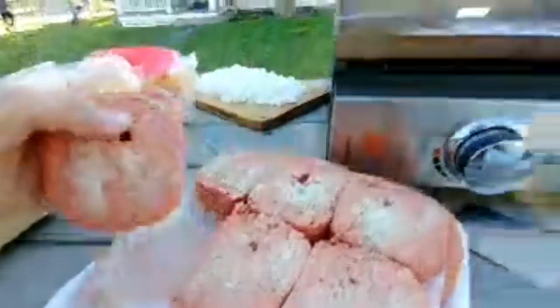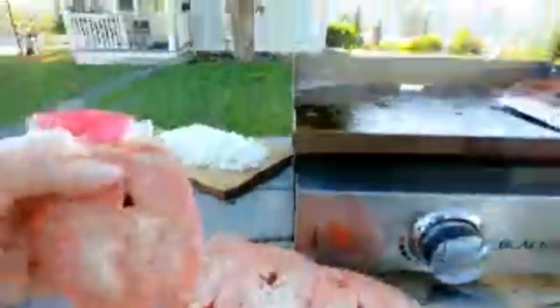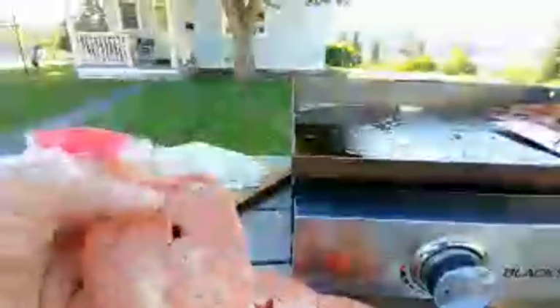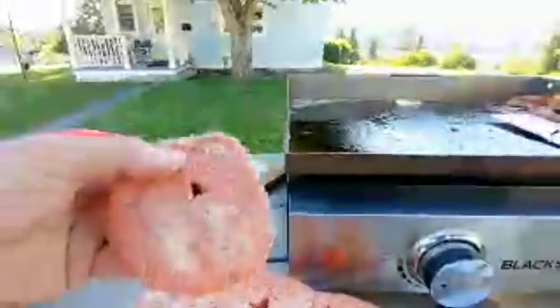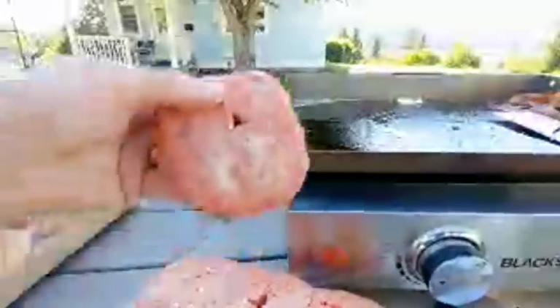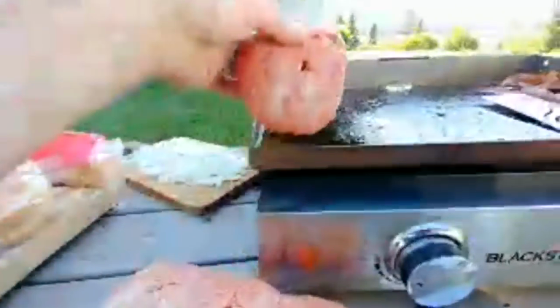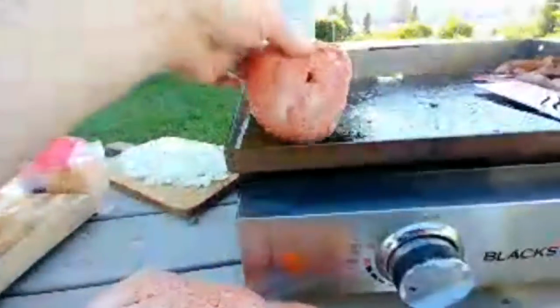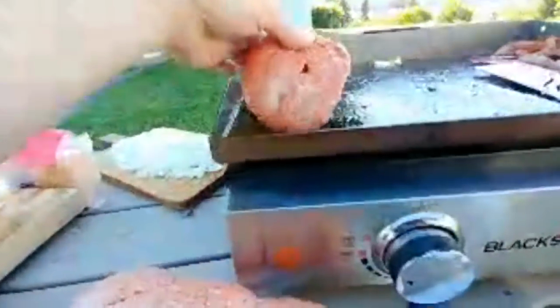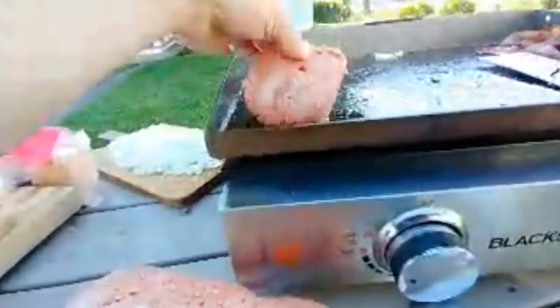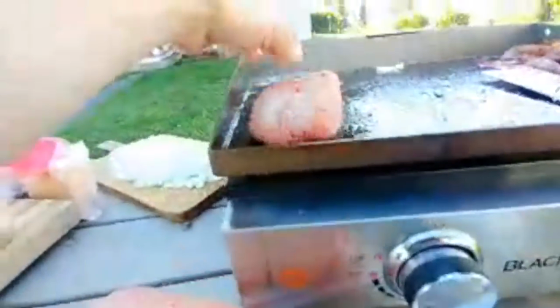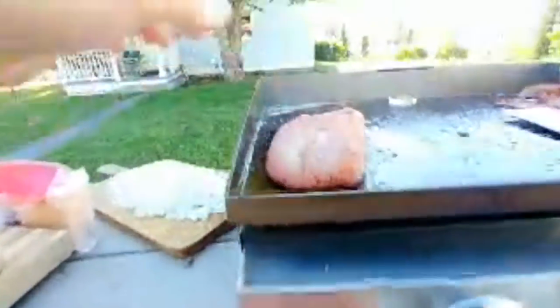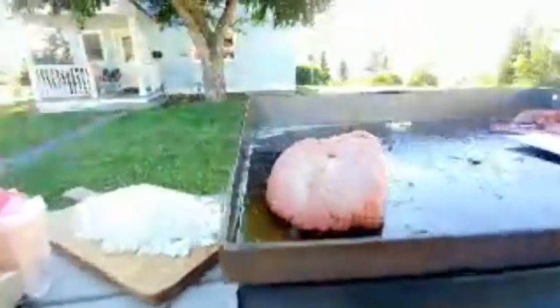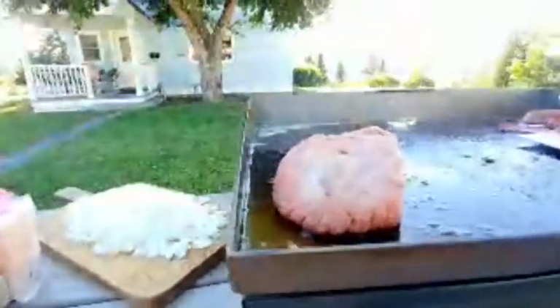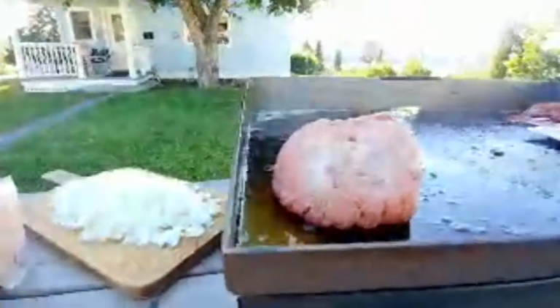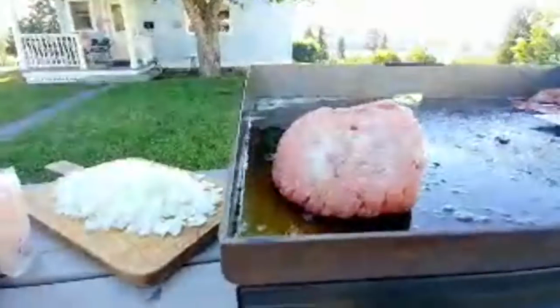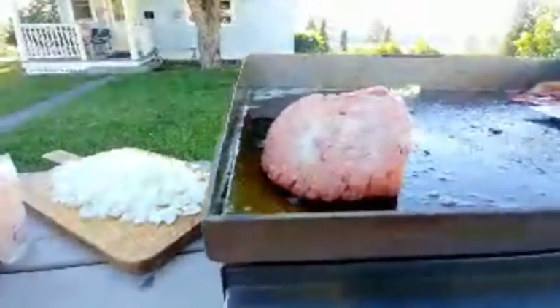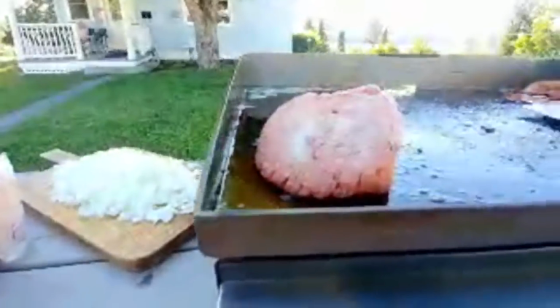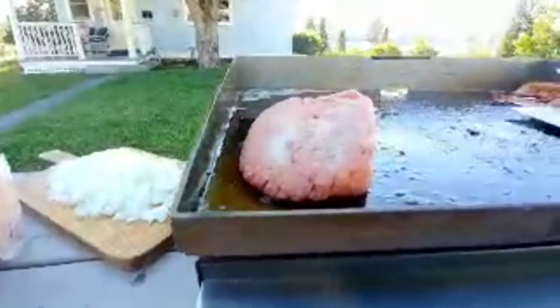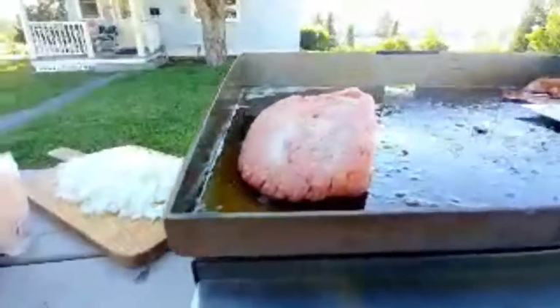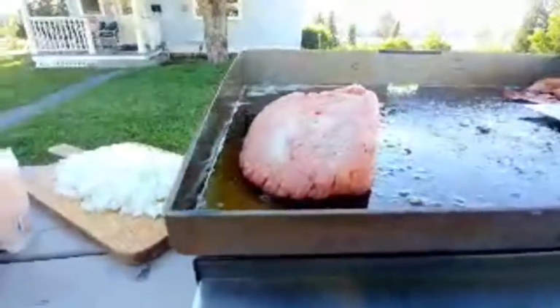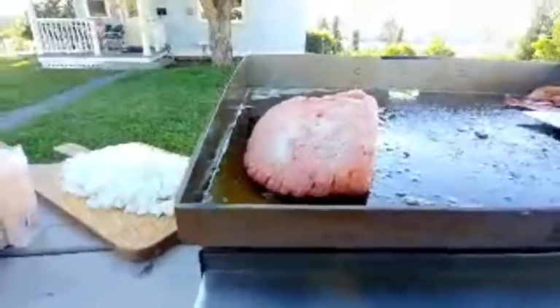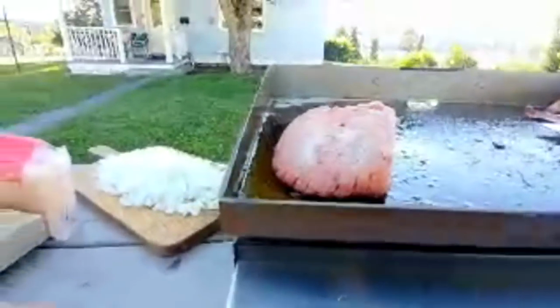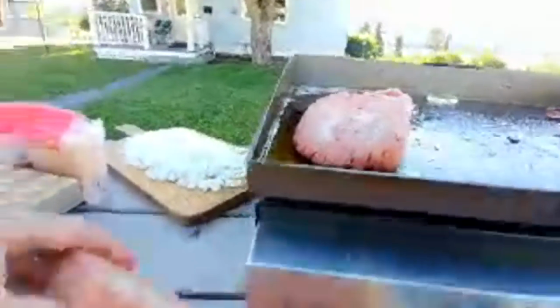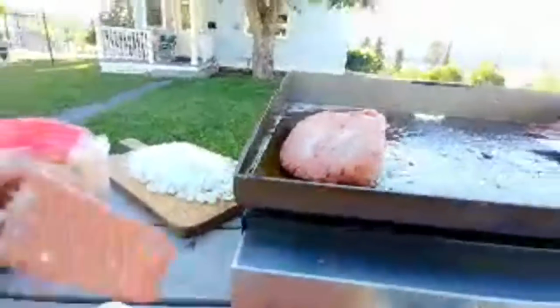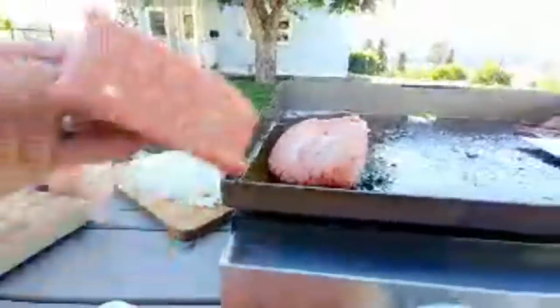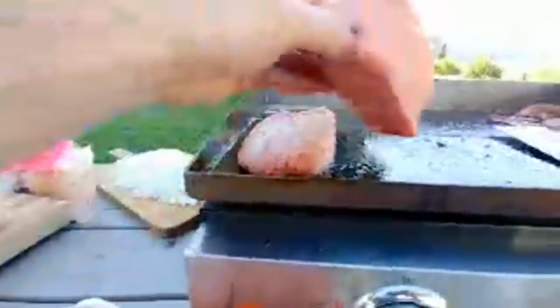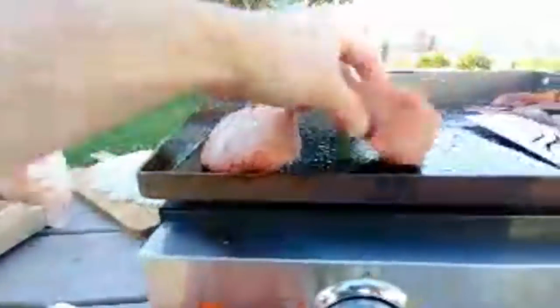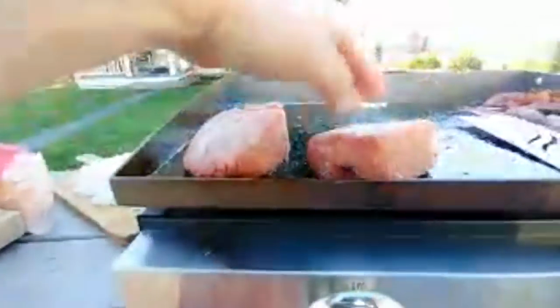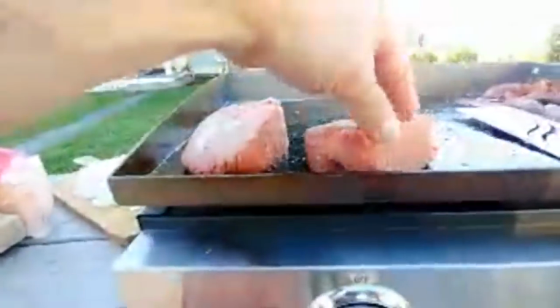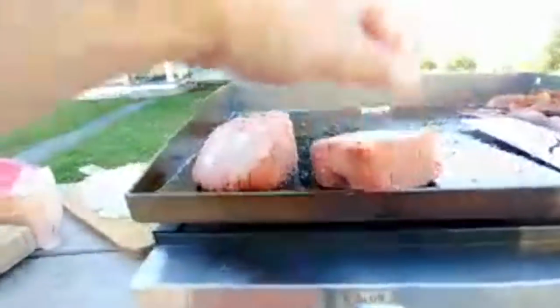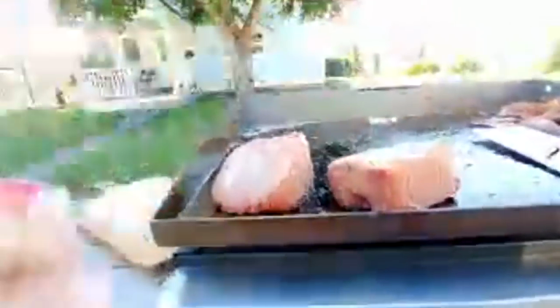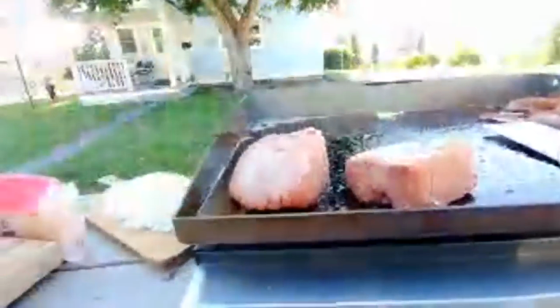Let's go ahead and throw a few of these patties down. These are huge — we got these at Costco in Kalispell today.